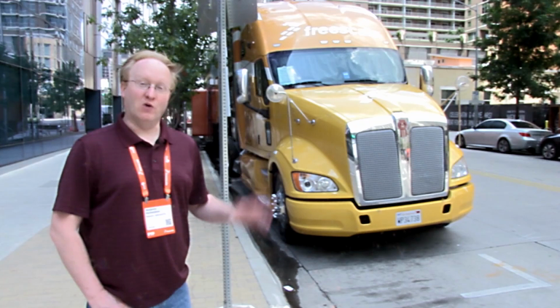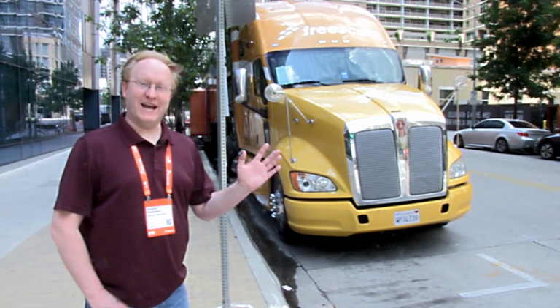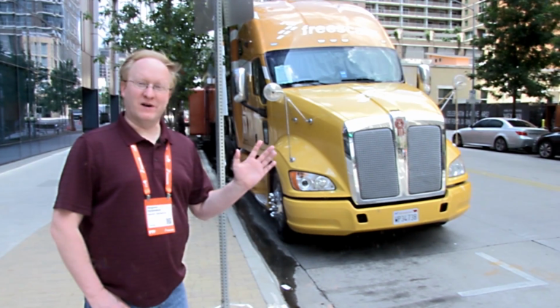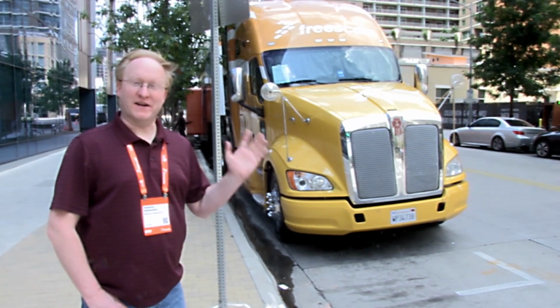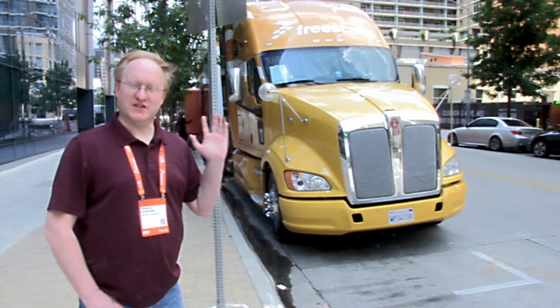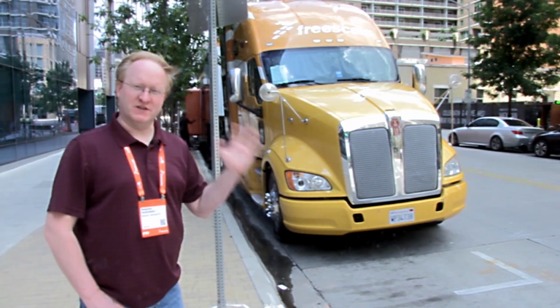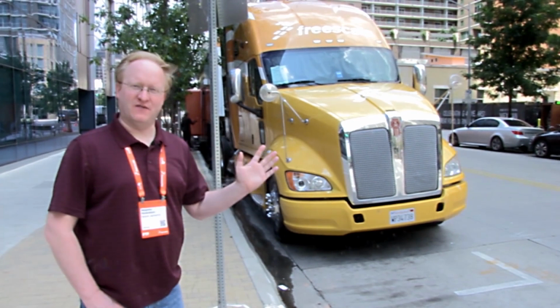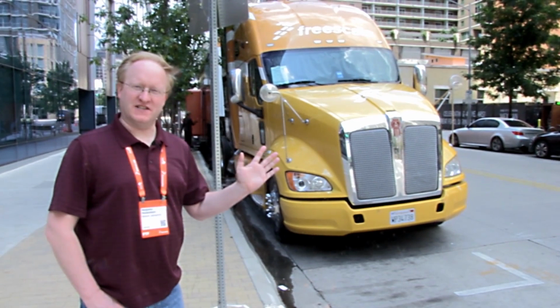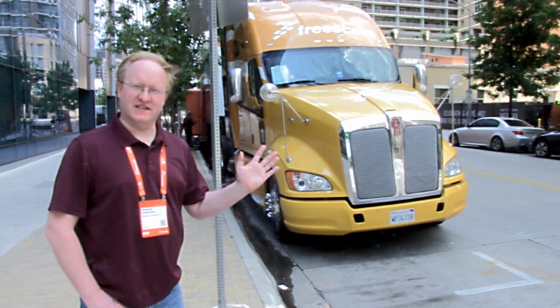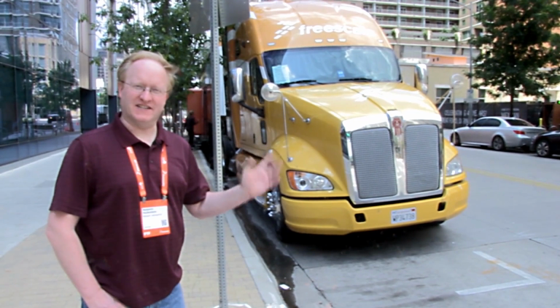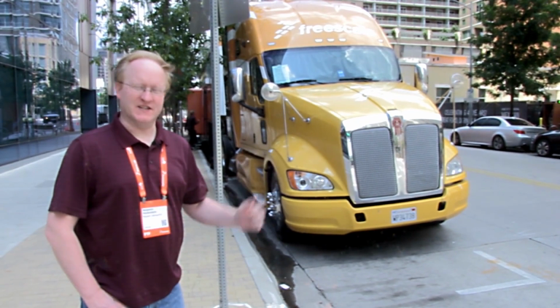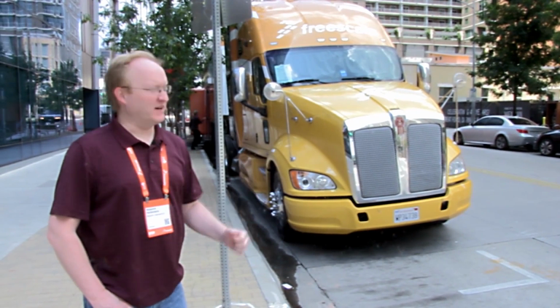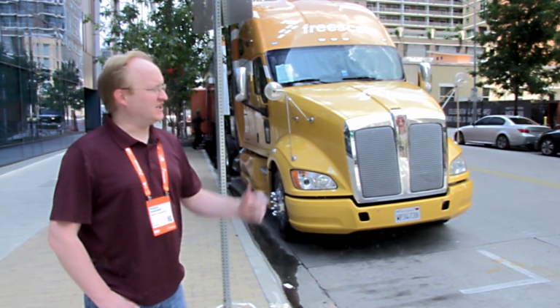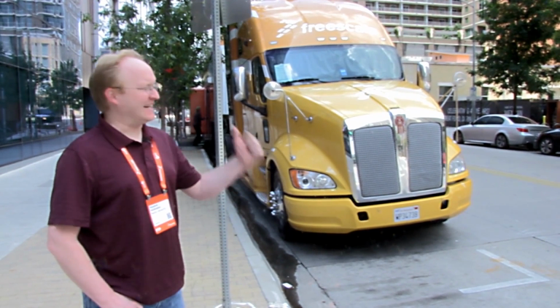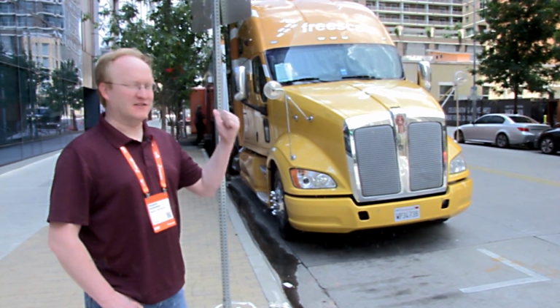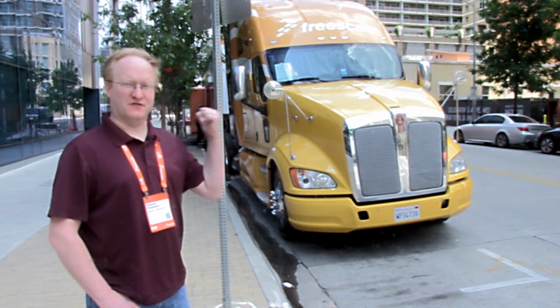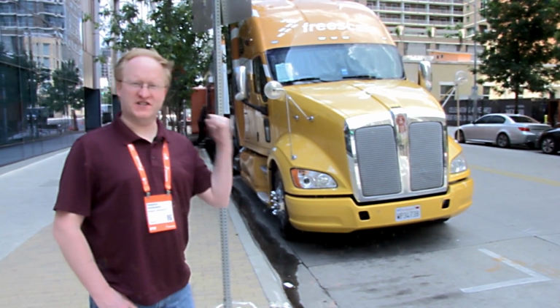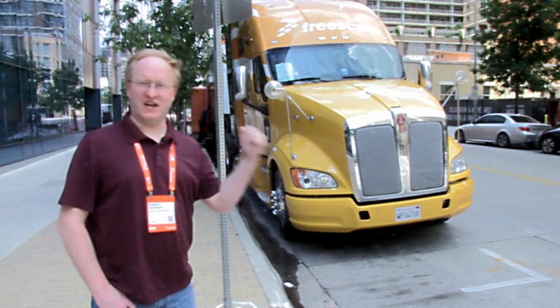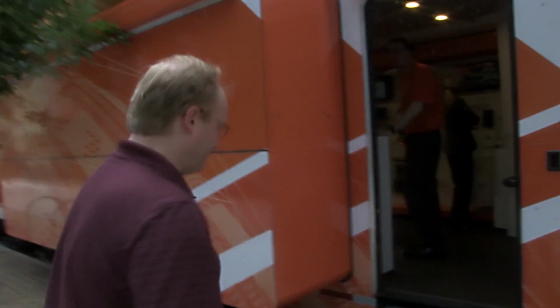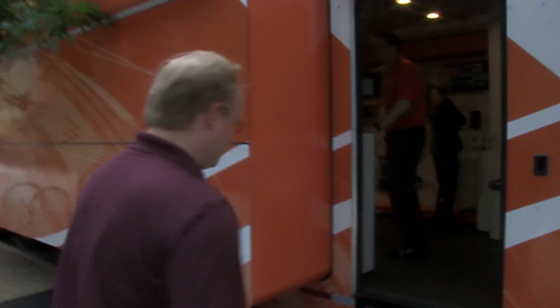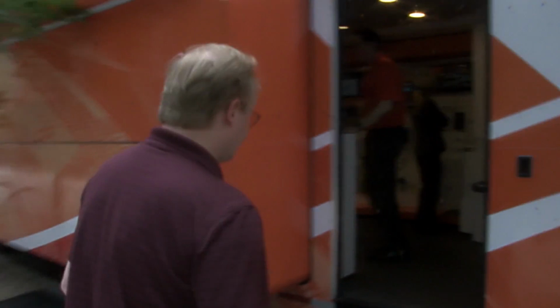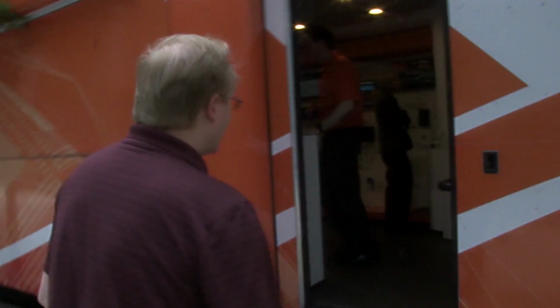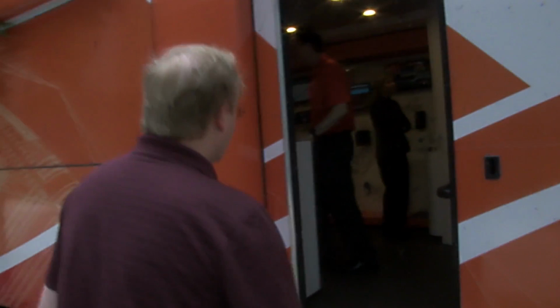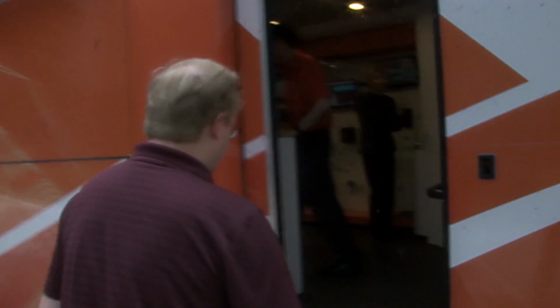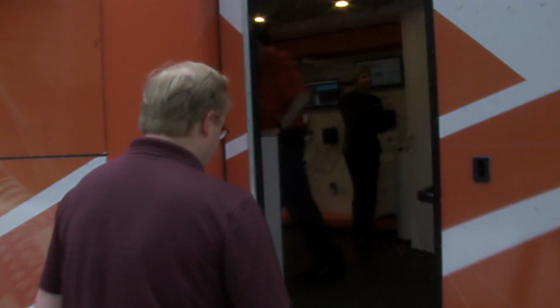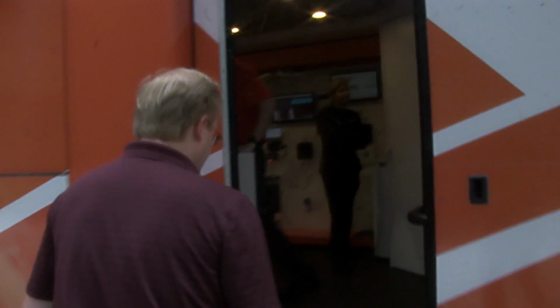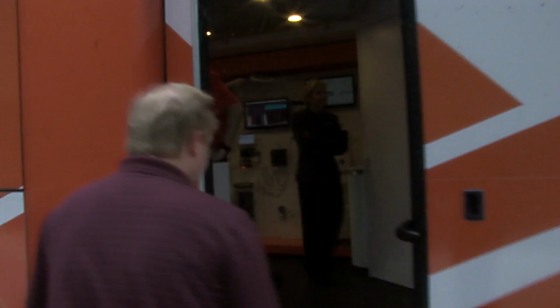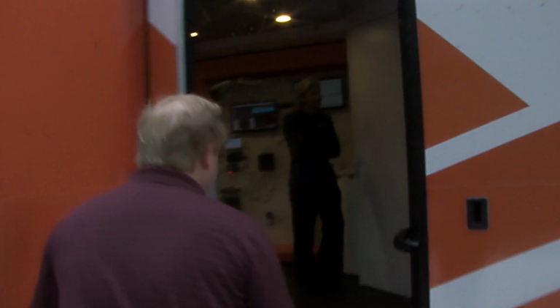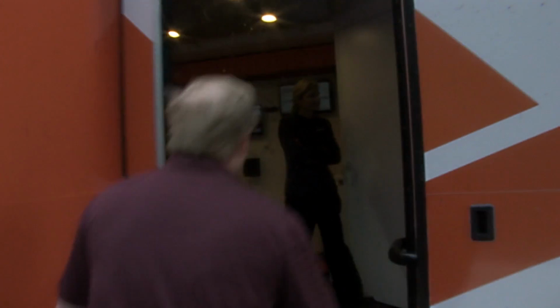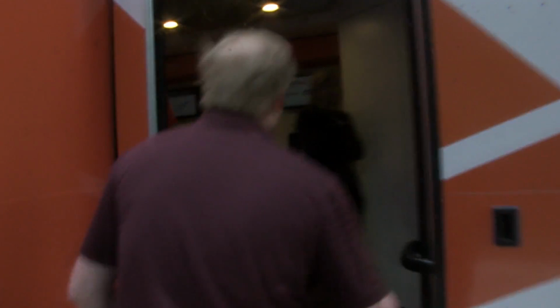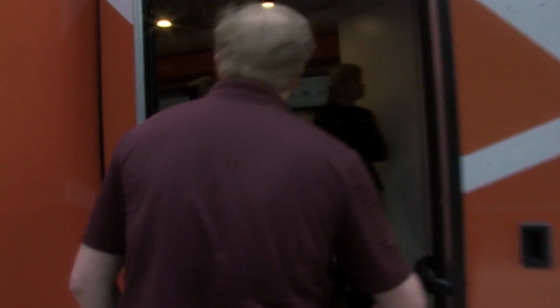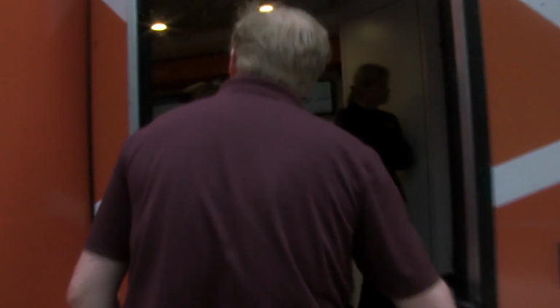We're out on the streets of Austin, Texas, and we're going to check out the Freescale Internet of Tomorrow truck. Let's see what's inside.